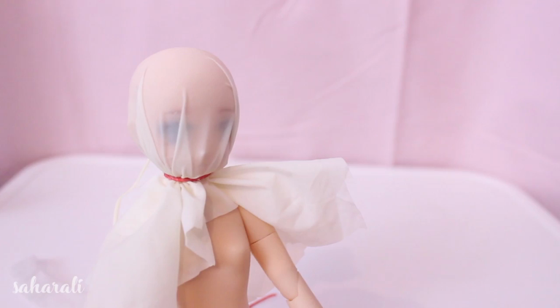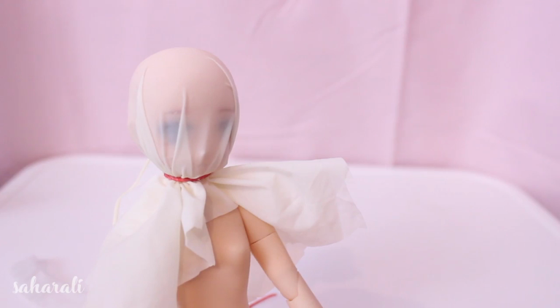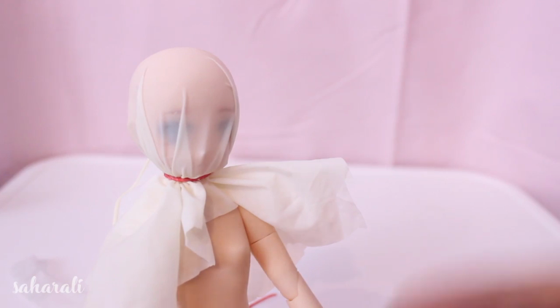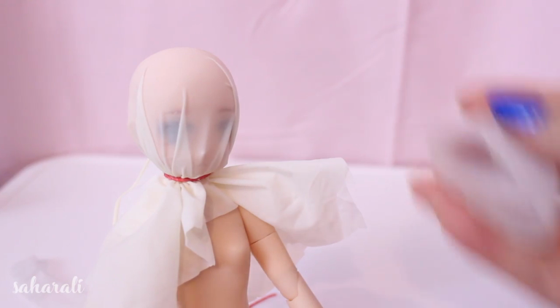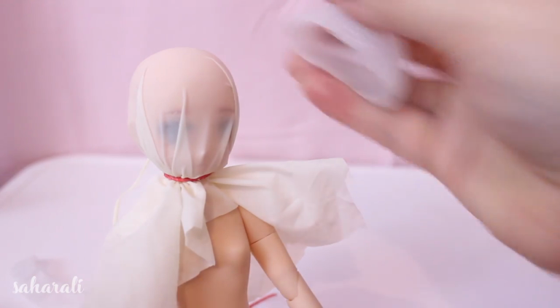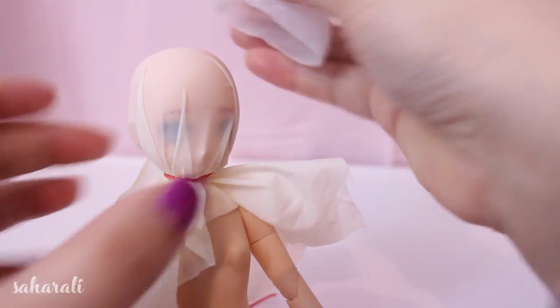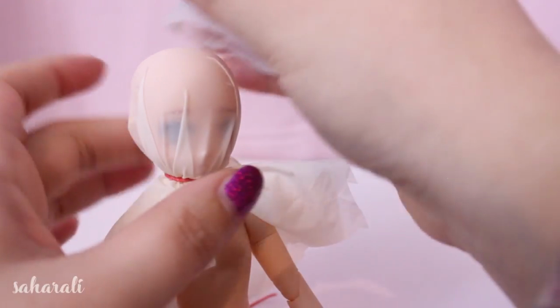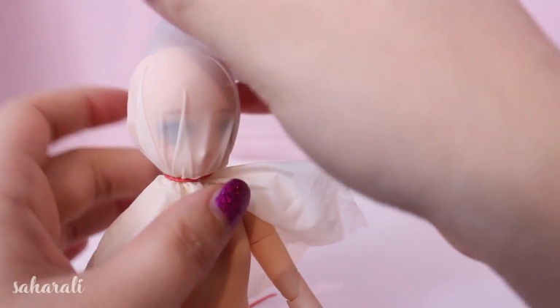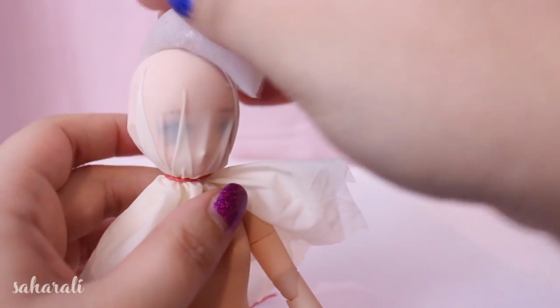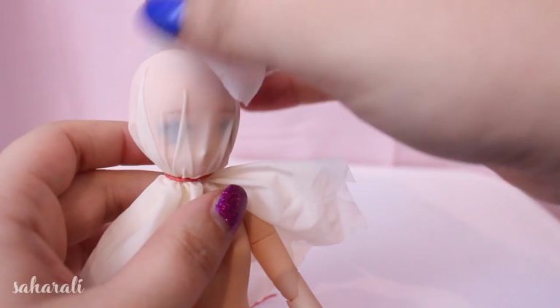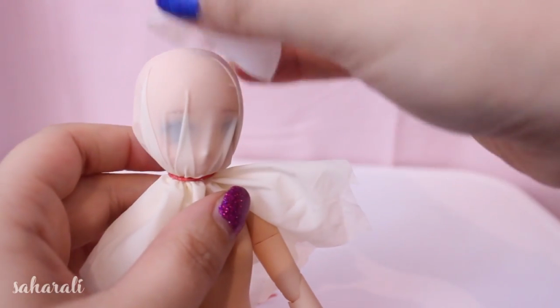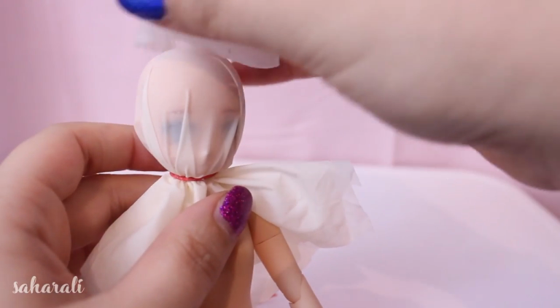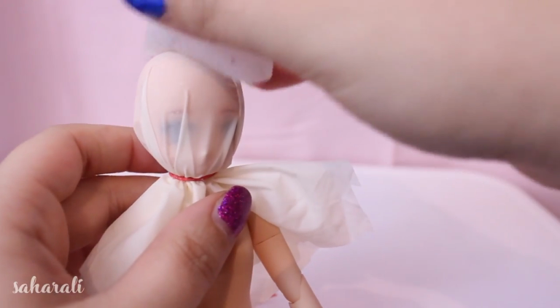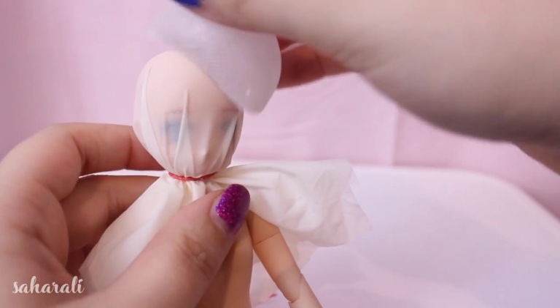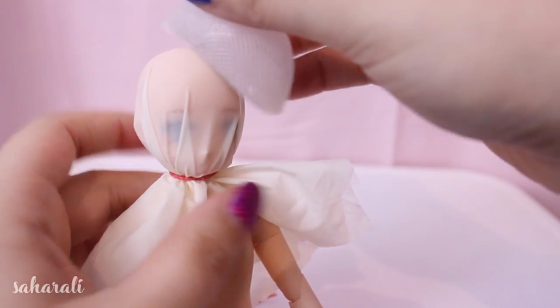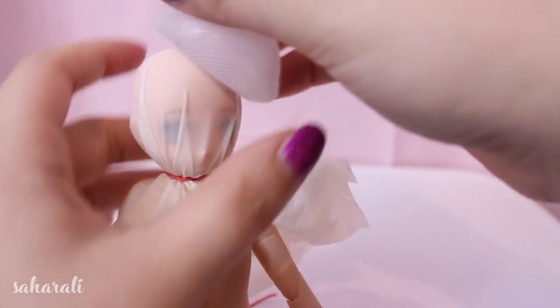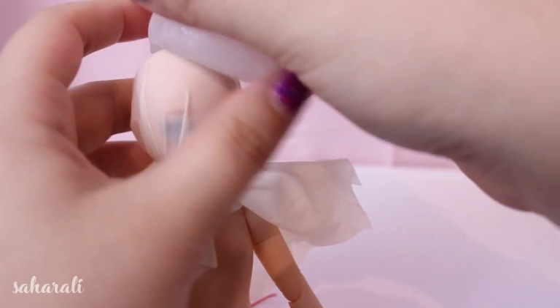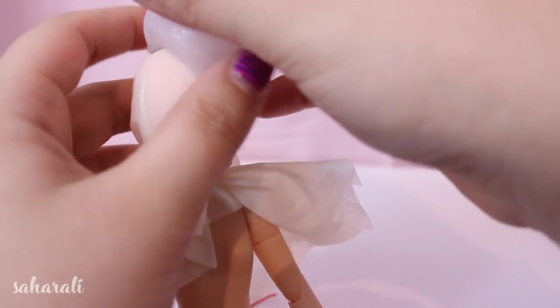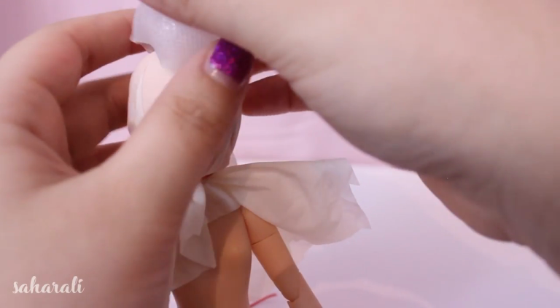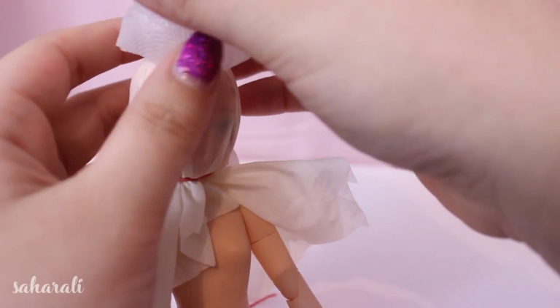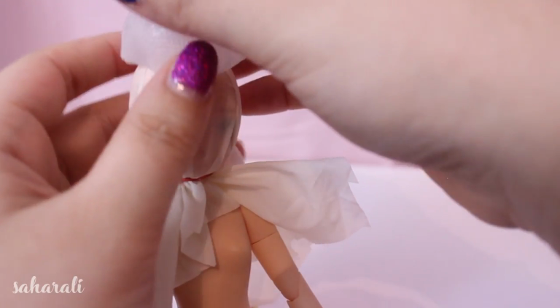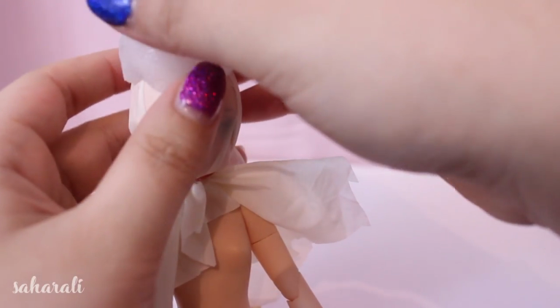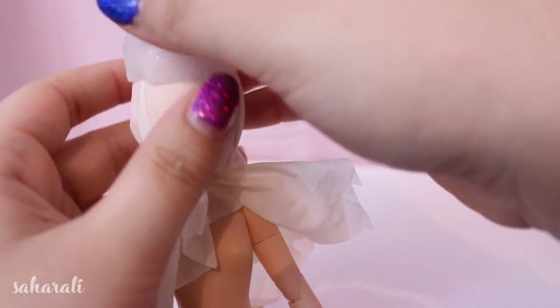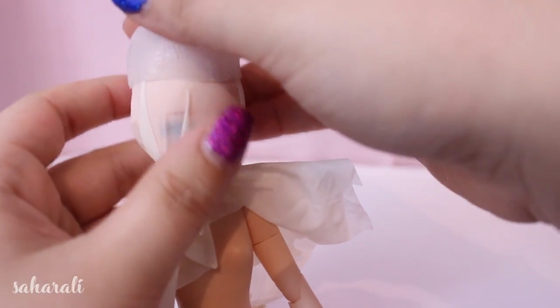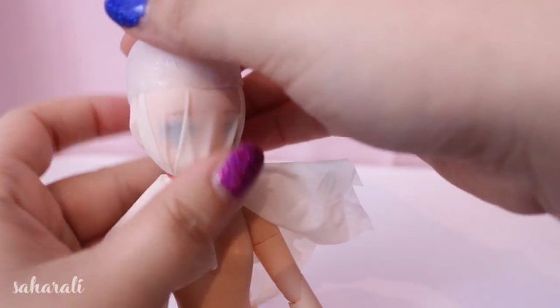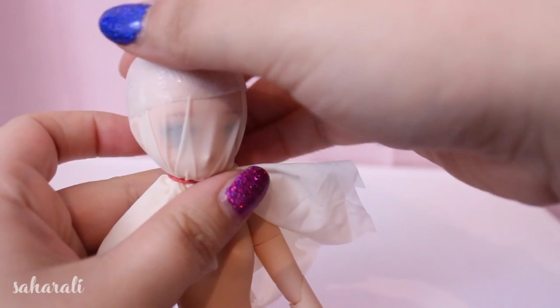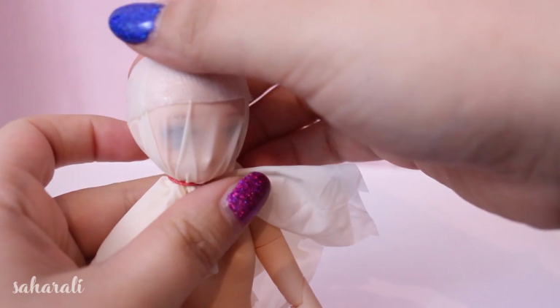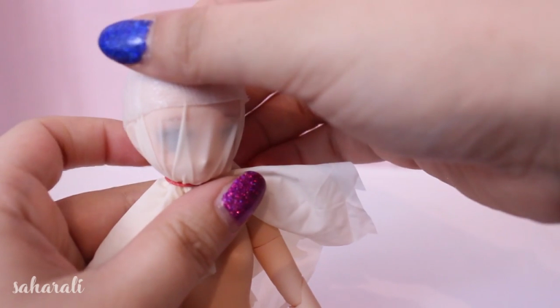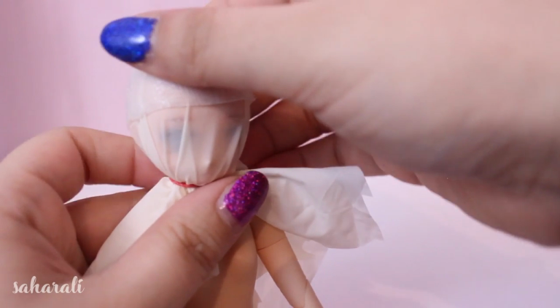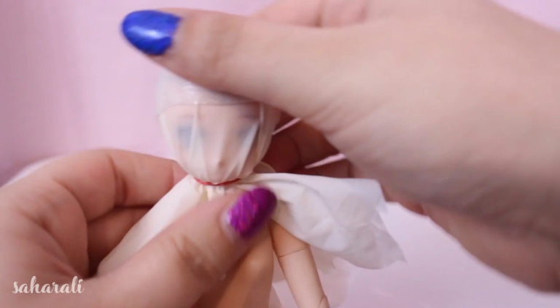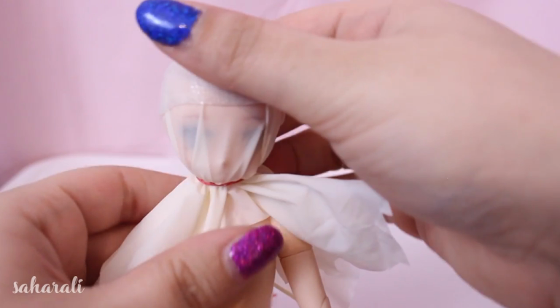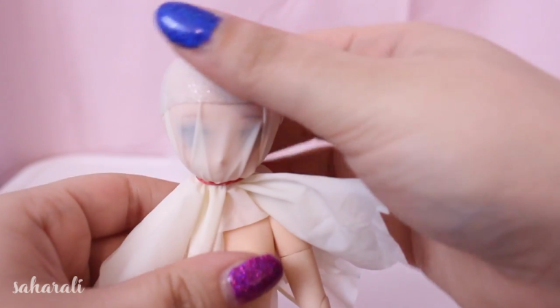Before you start gluing you'll probably want to apply a plastic protective layer on your doll's head again, just to be safe.